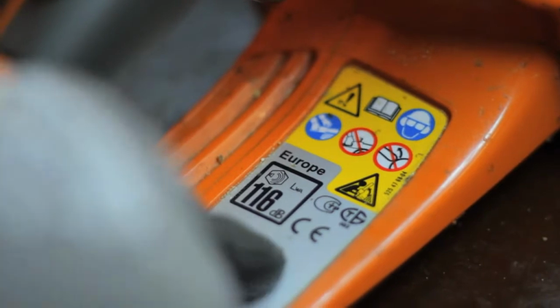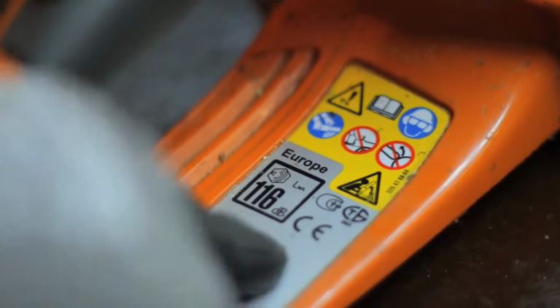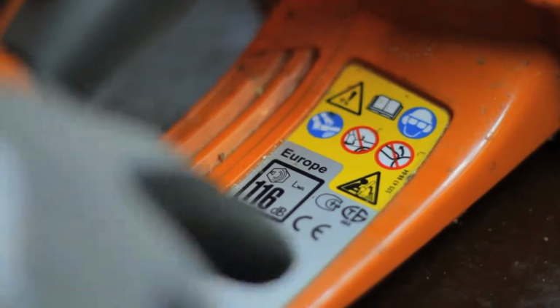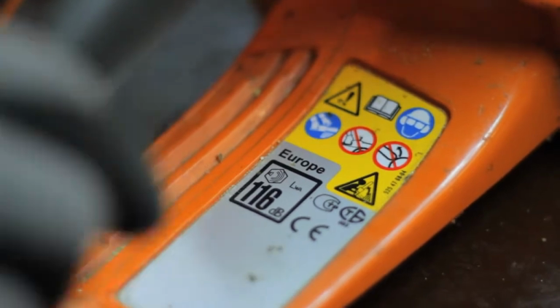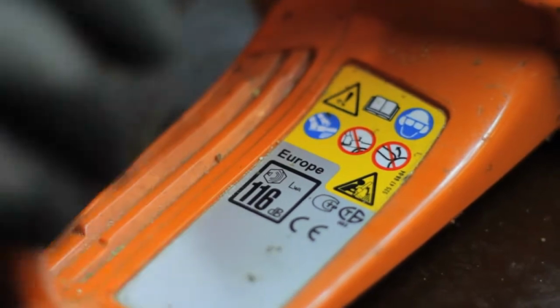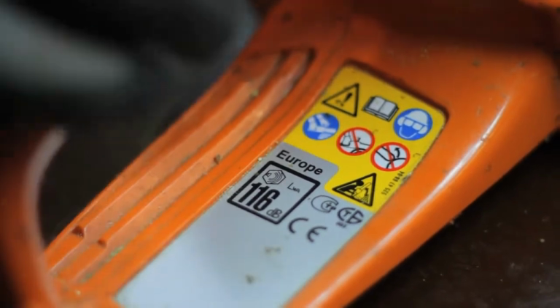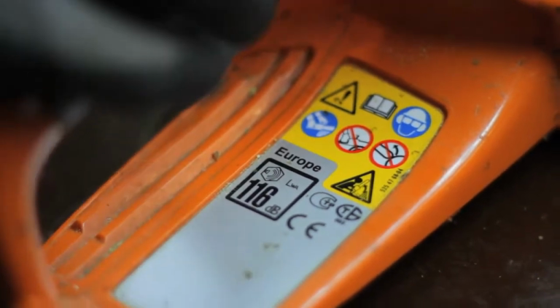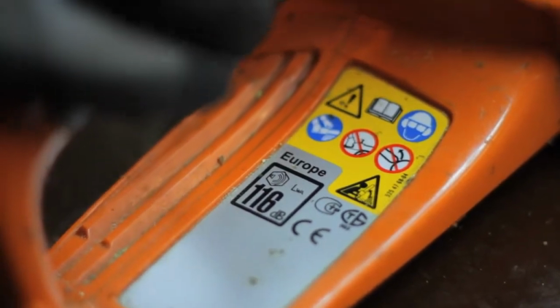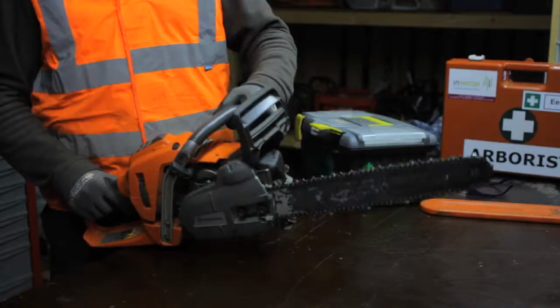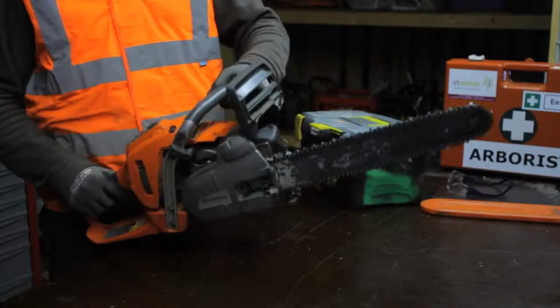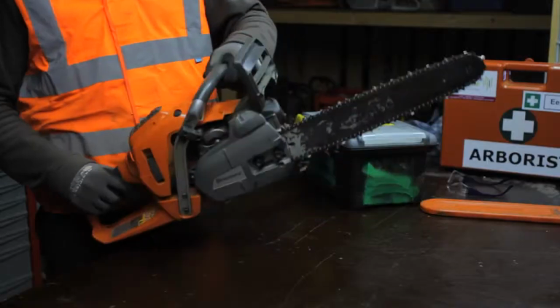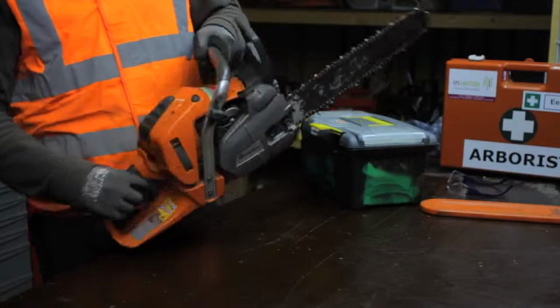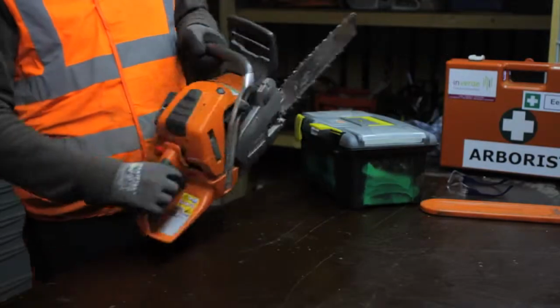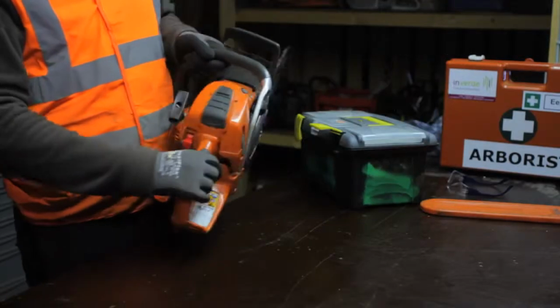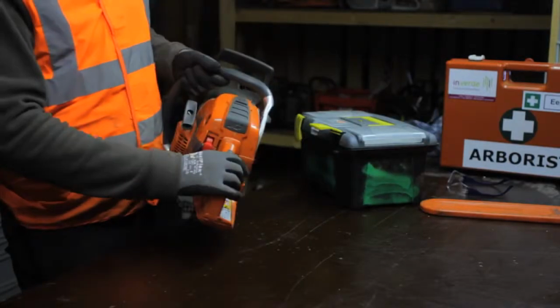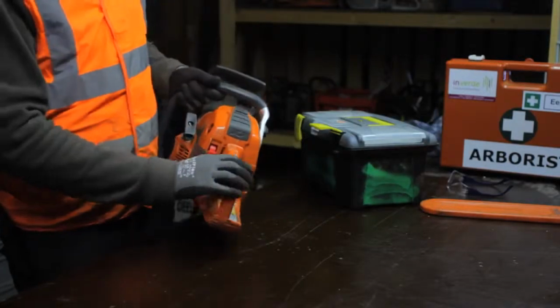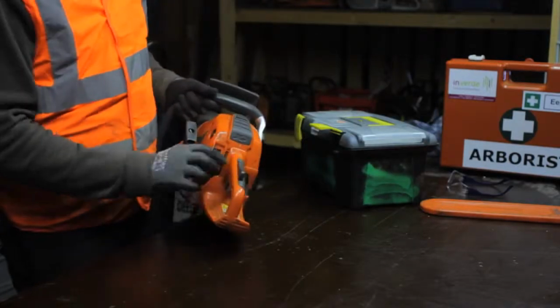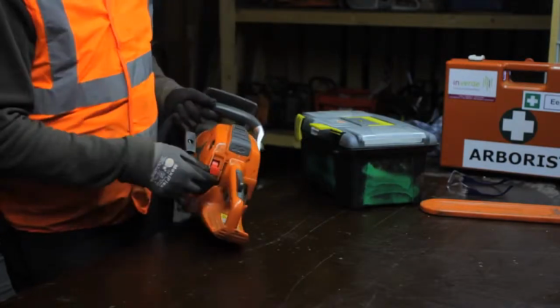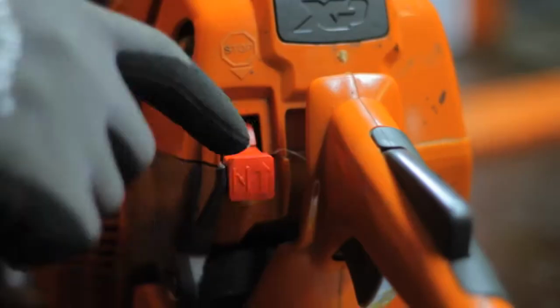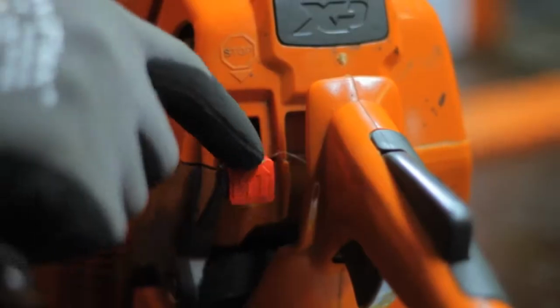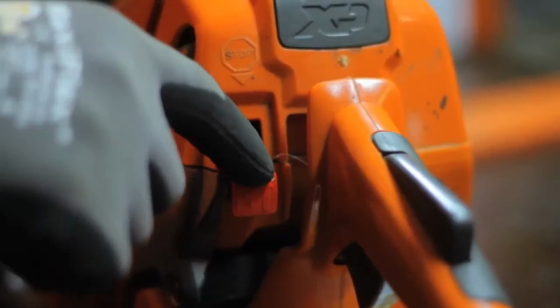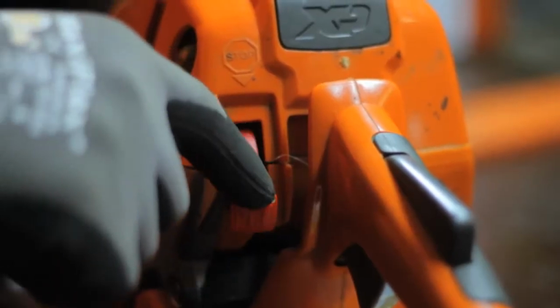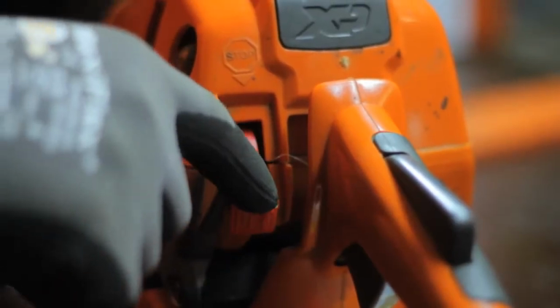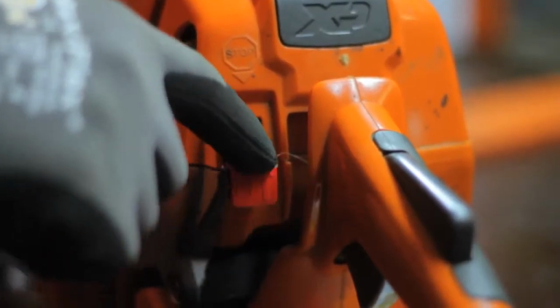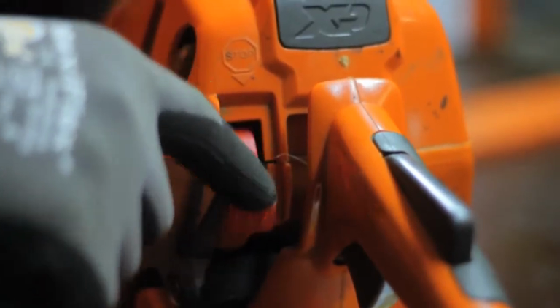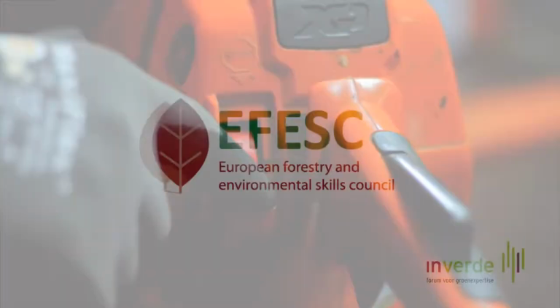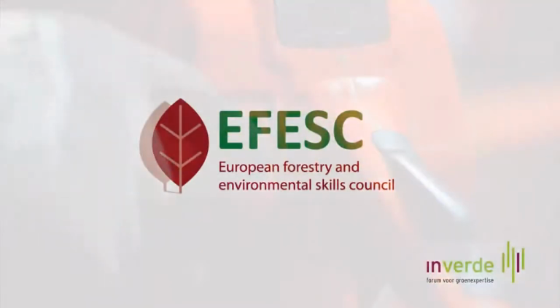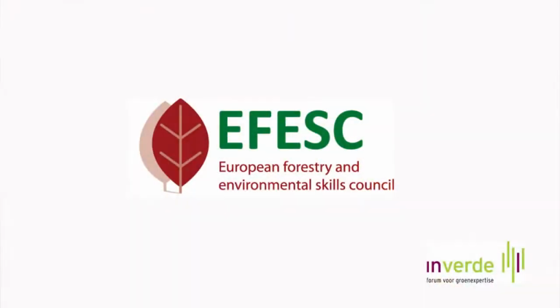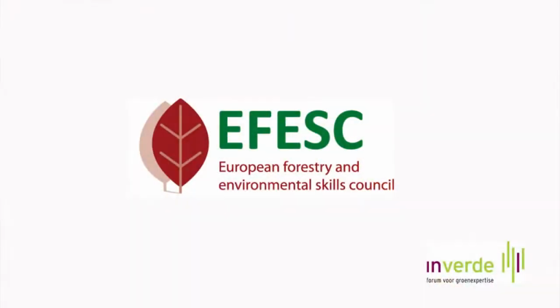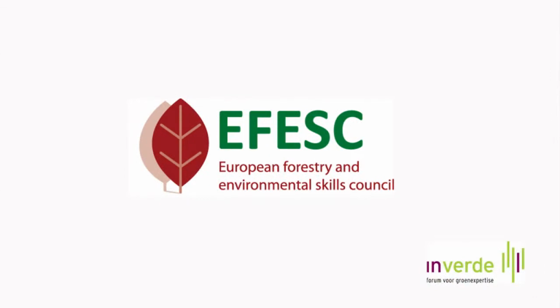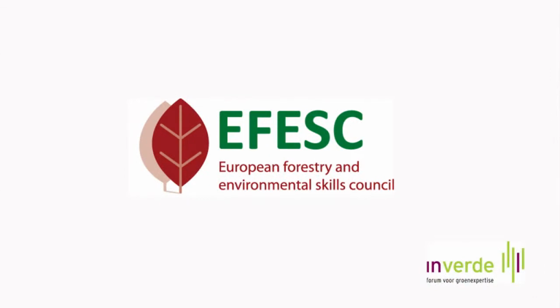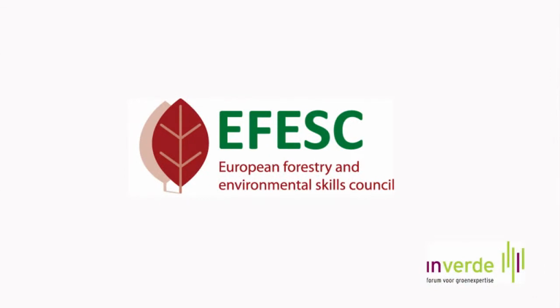And finally, a functional and clearly marked on-off switch.